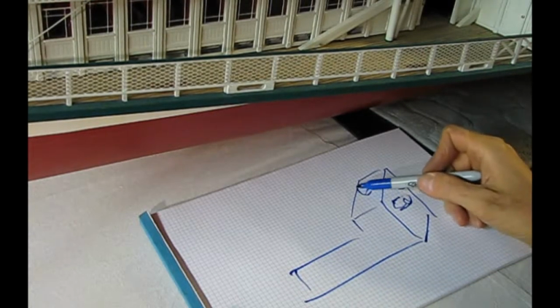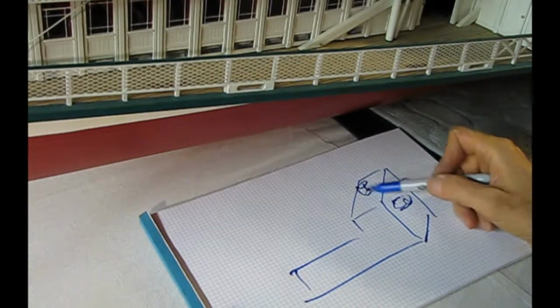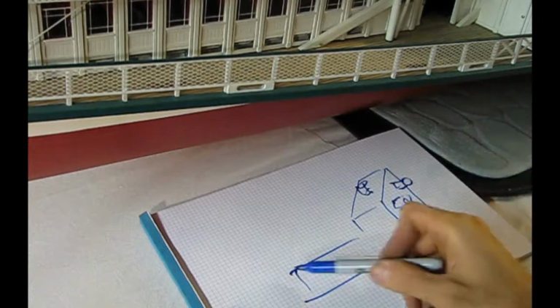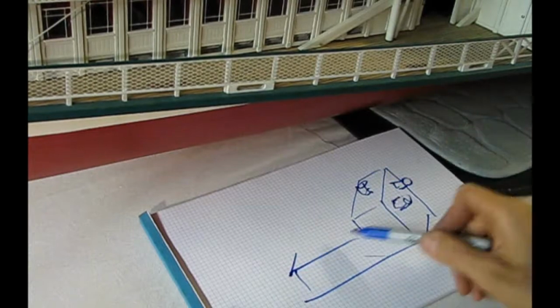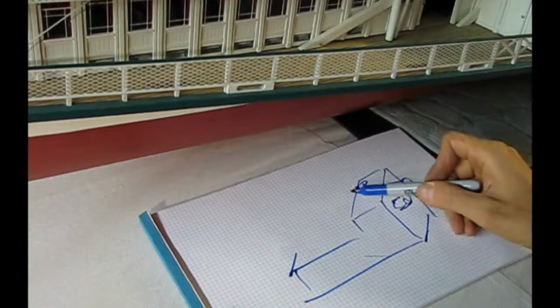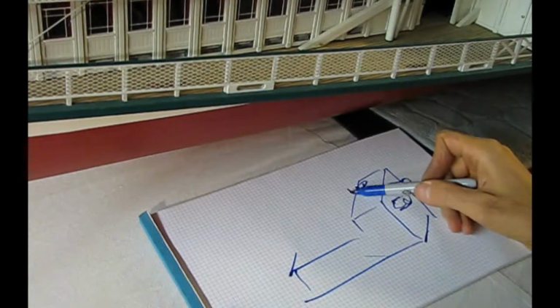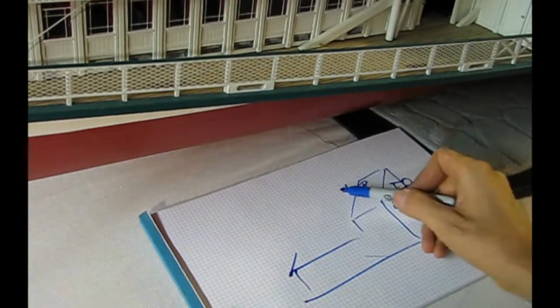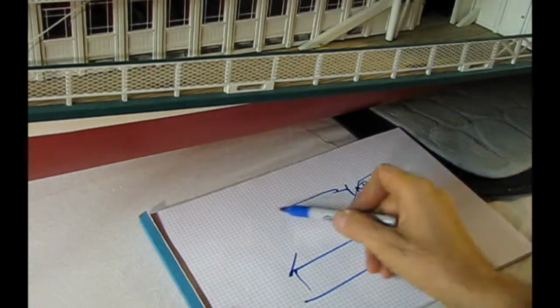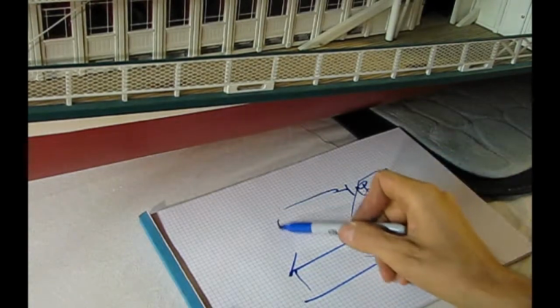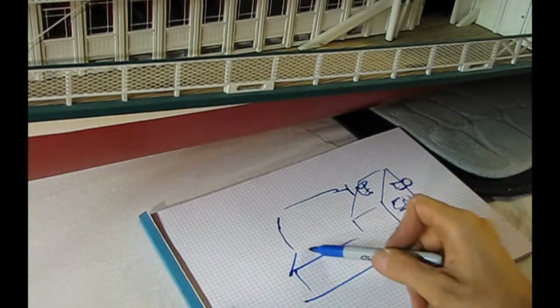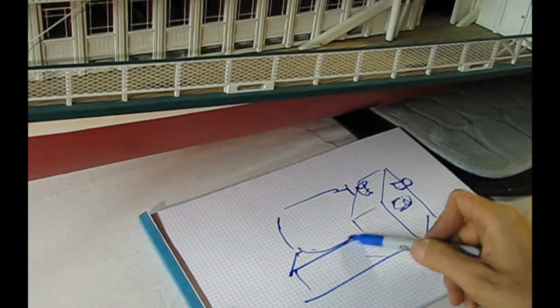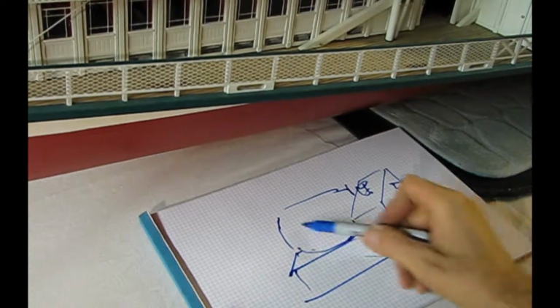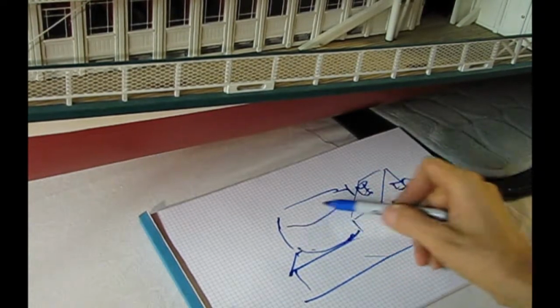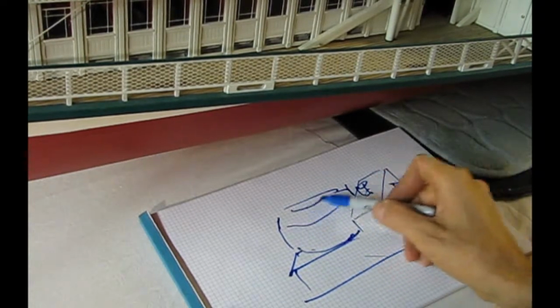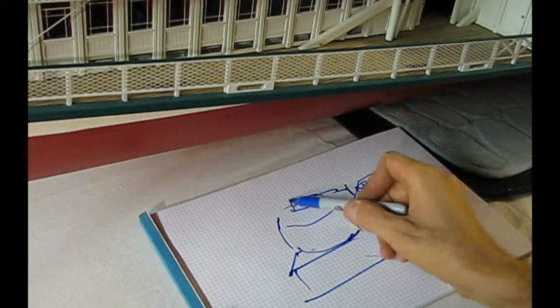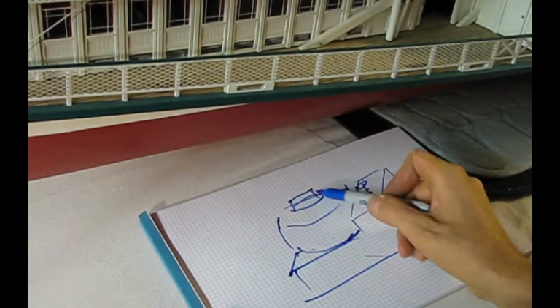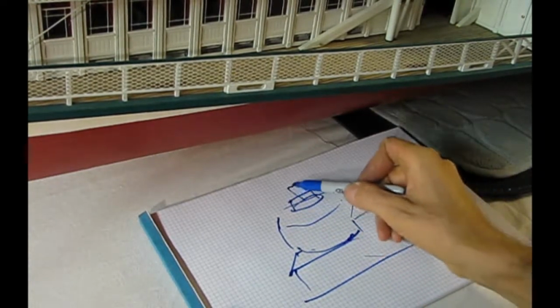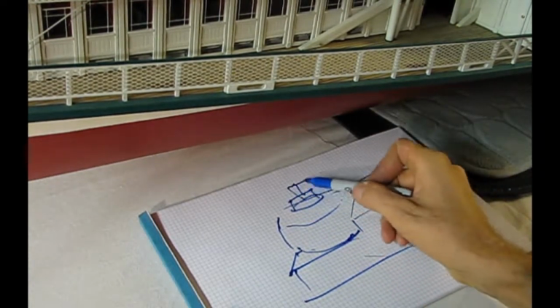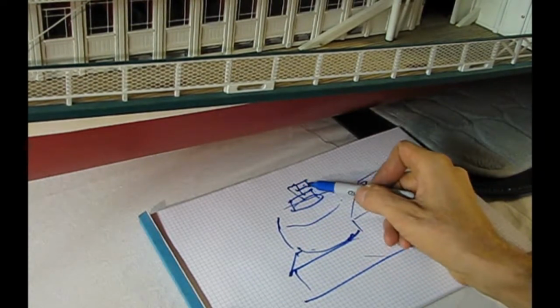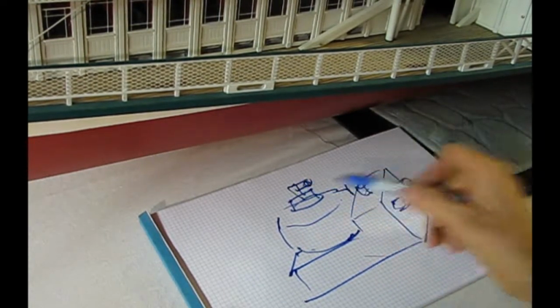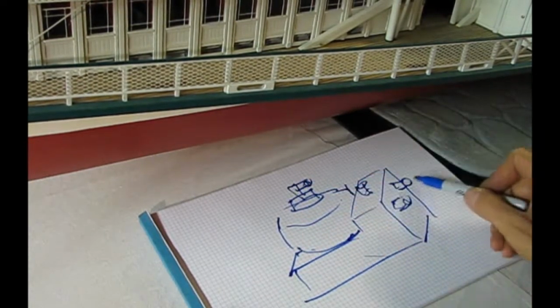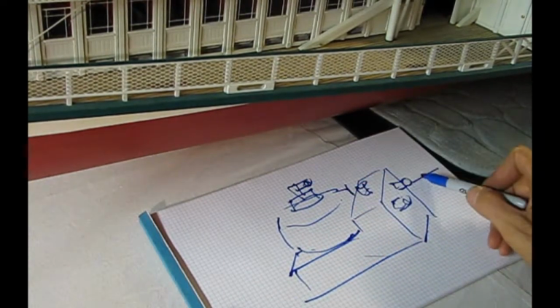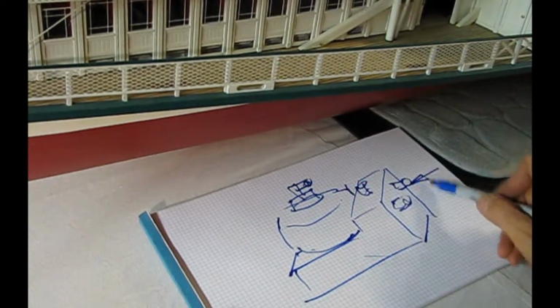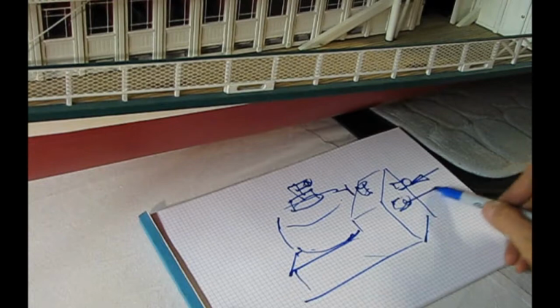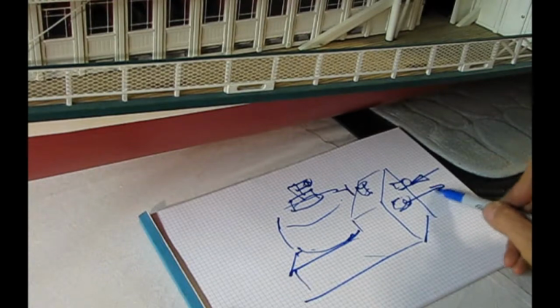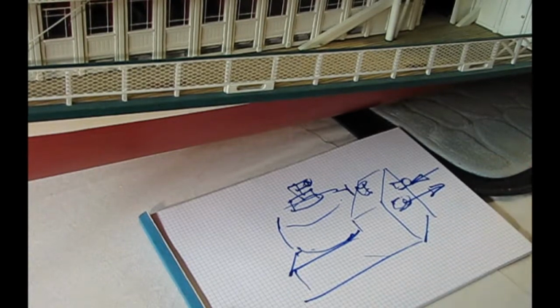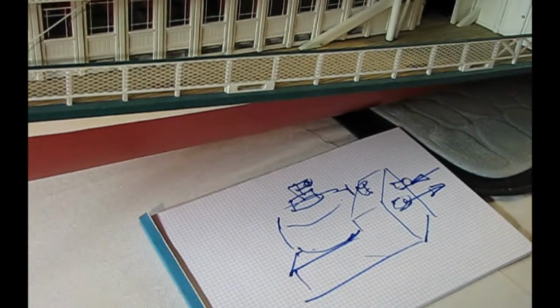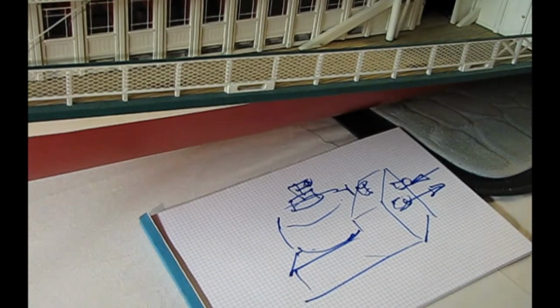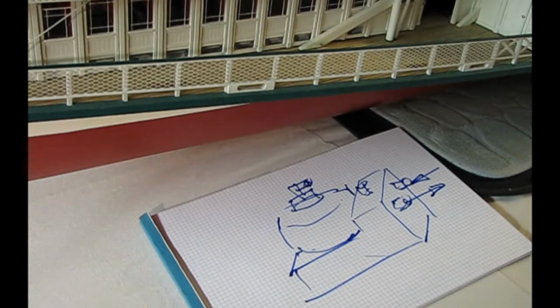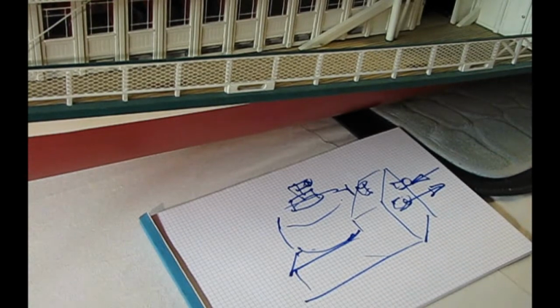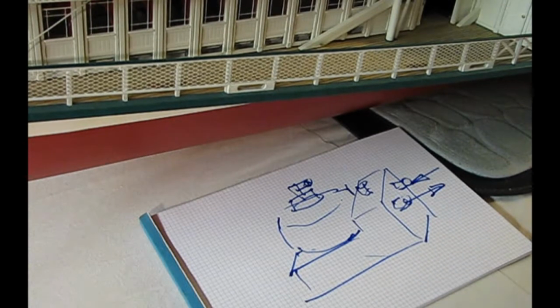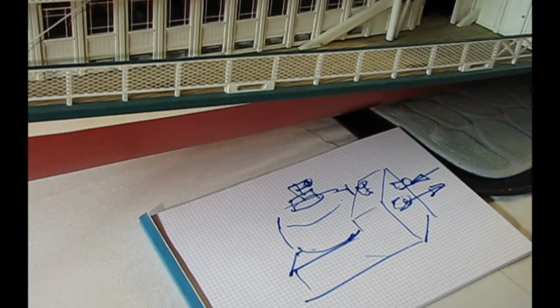It should look something like this. It should look like this. So now let's make it.